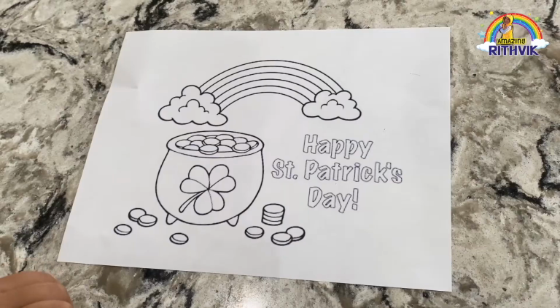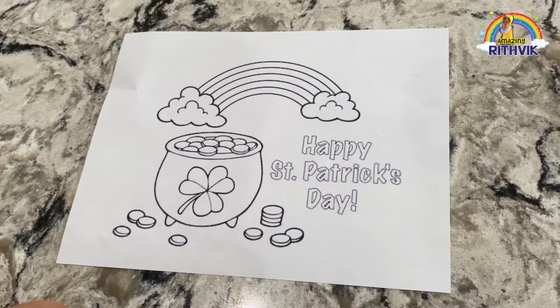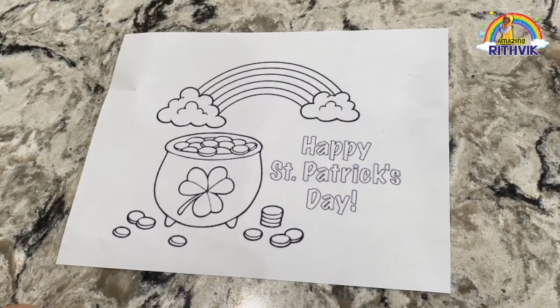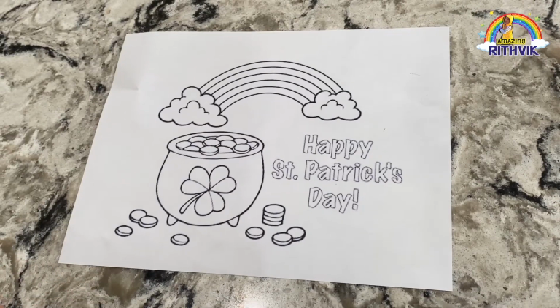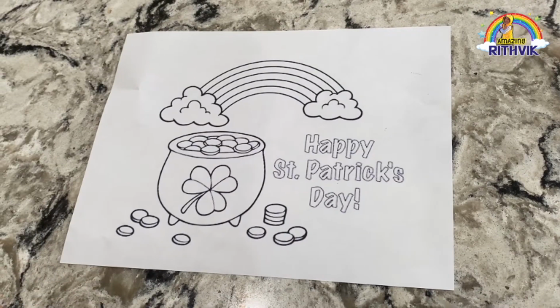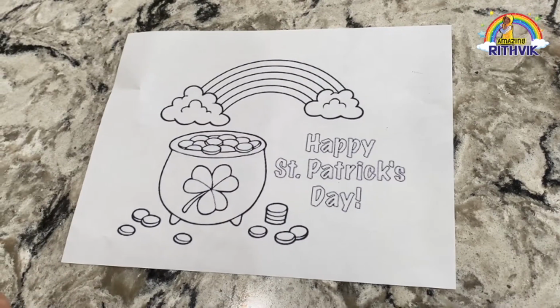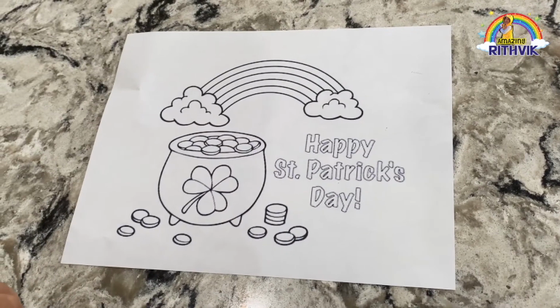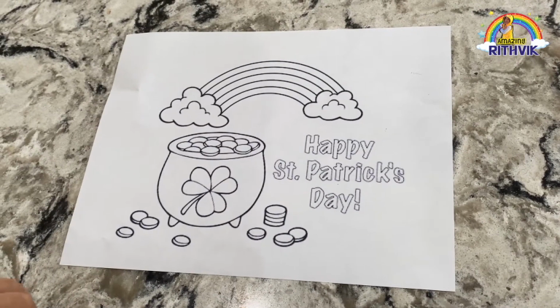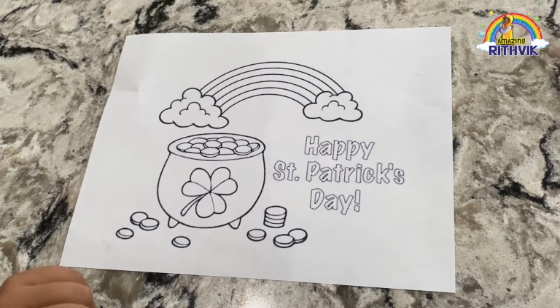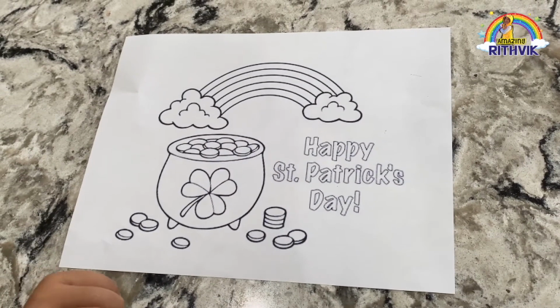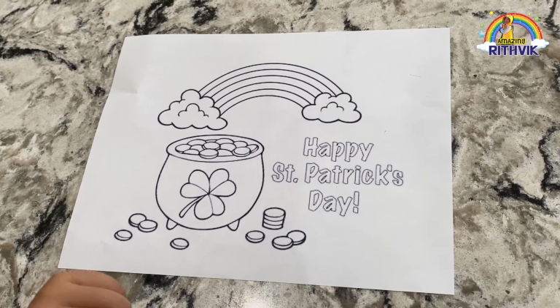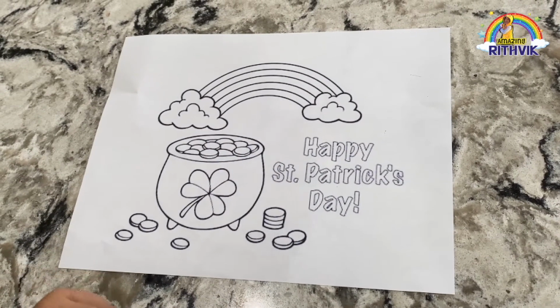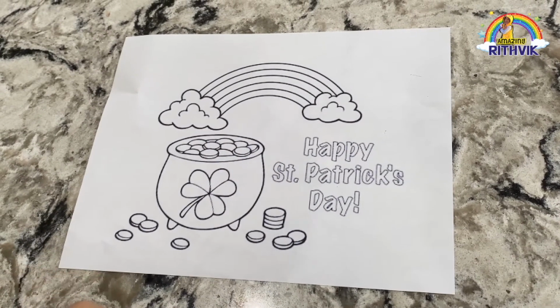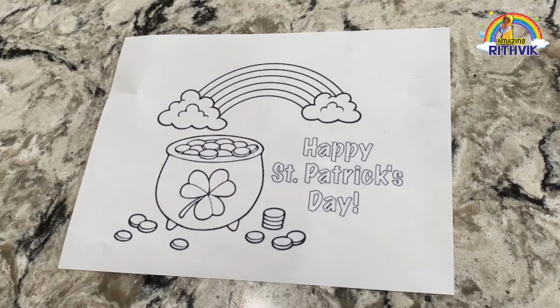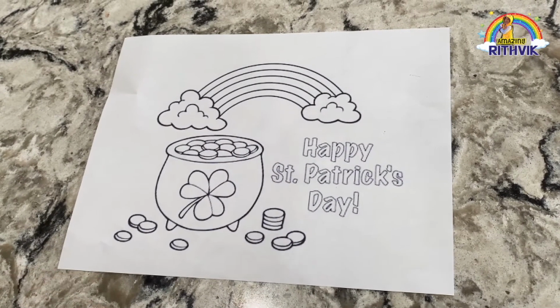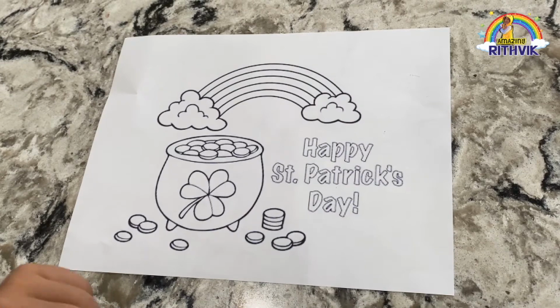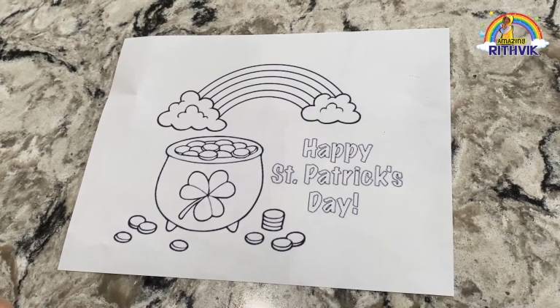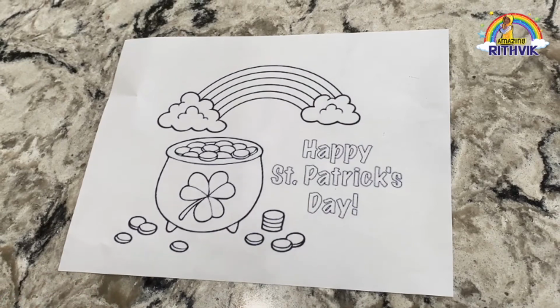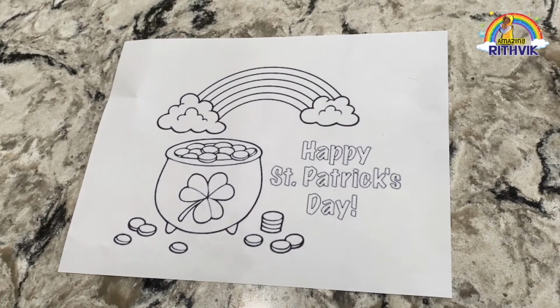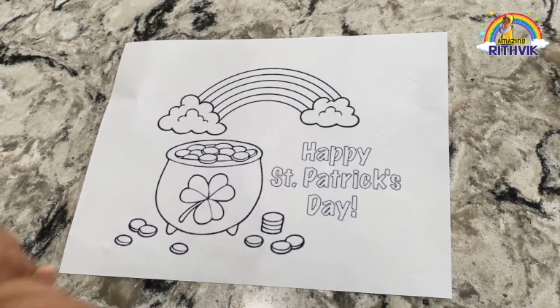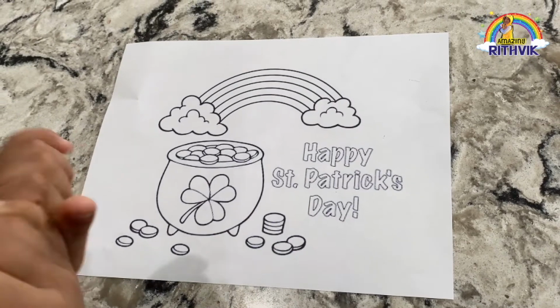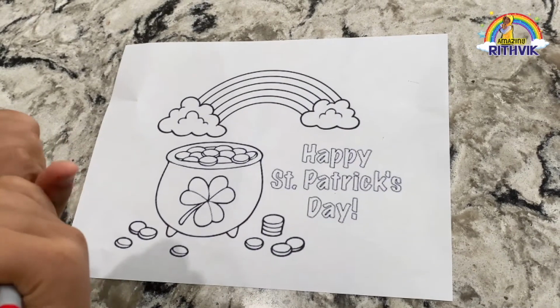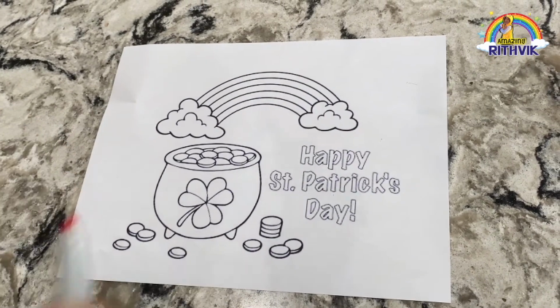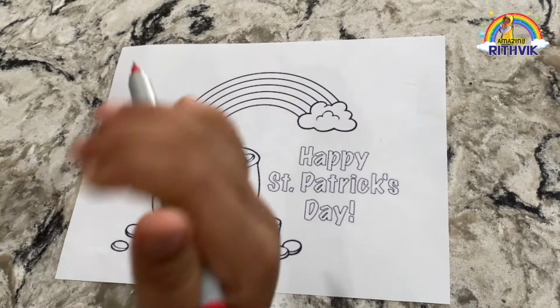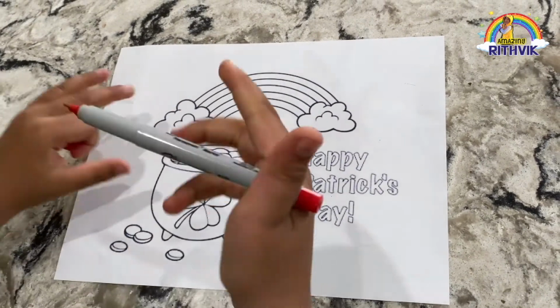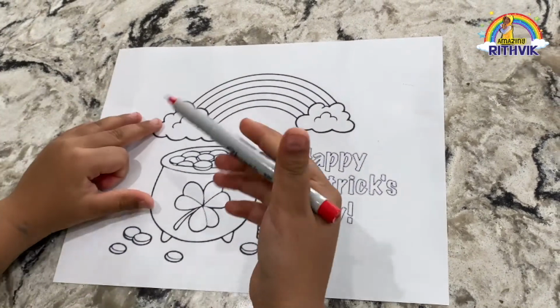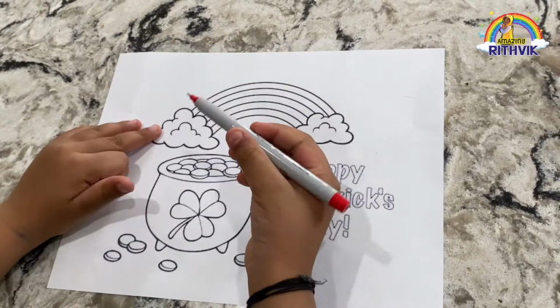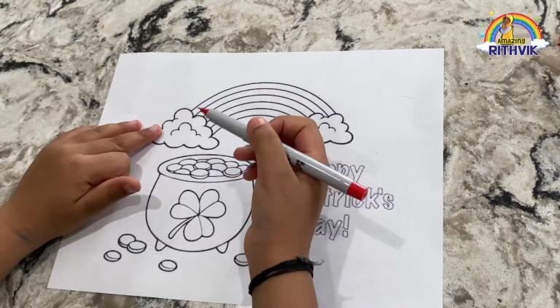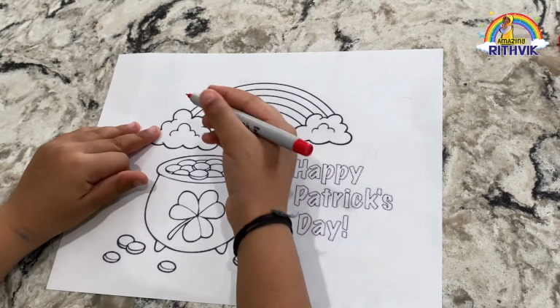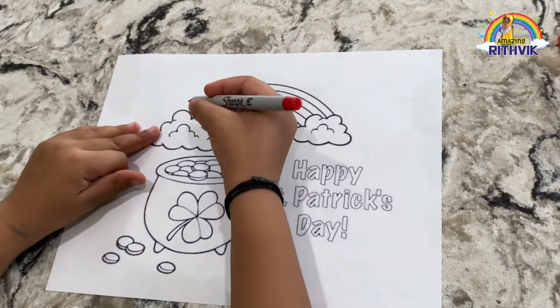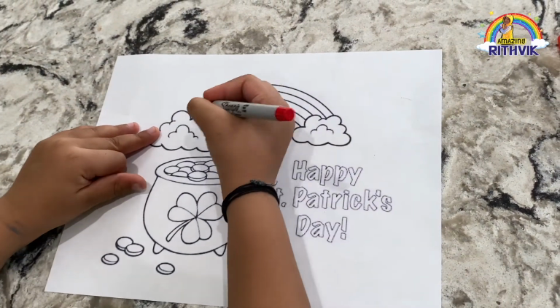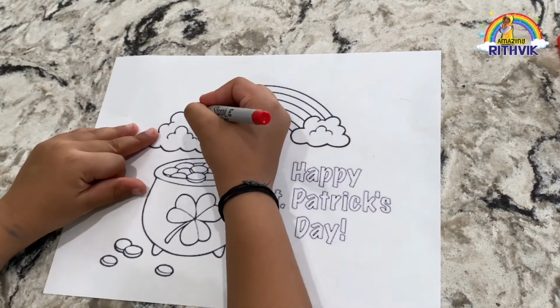Start coloring. First, in the rainbow, it's red. Let's open the Sharpie red.